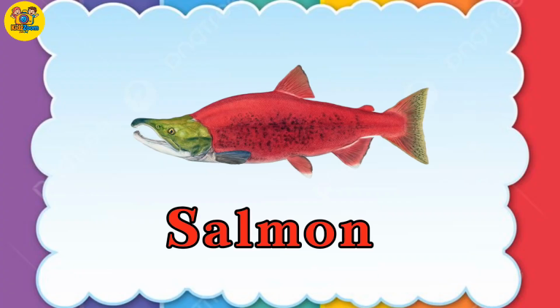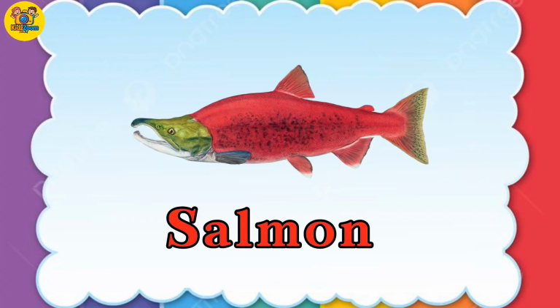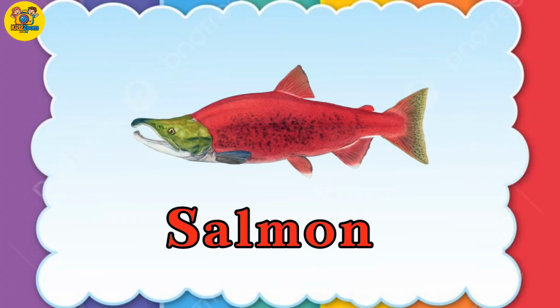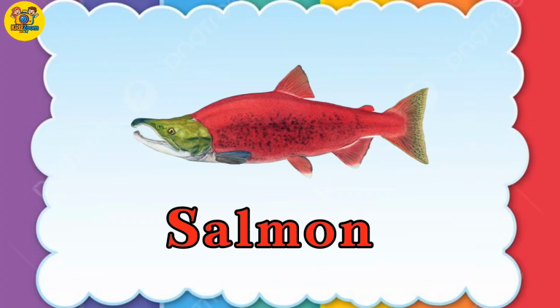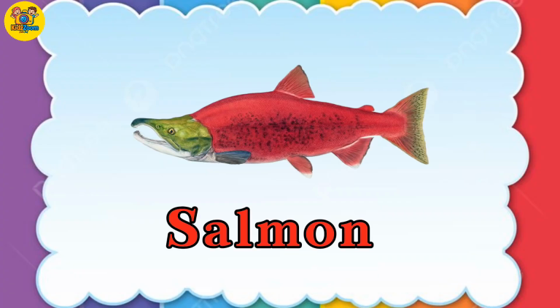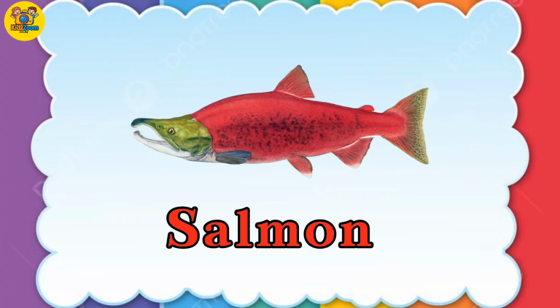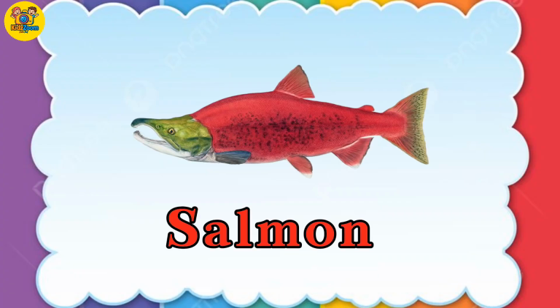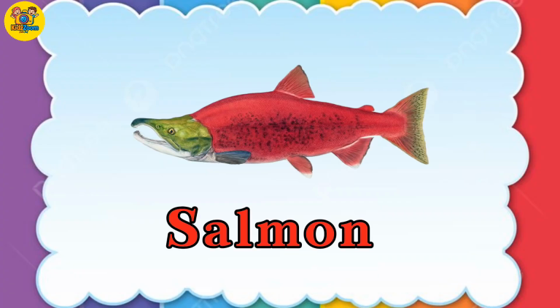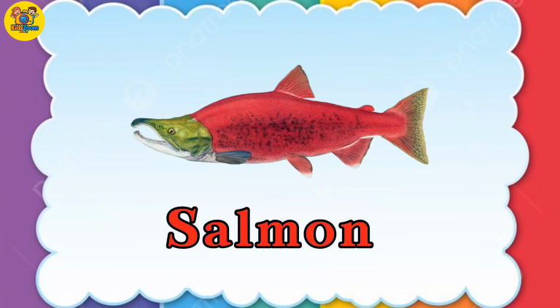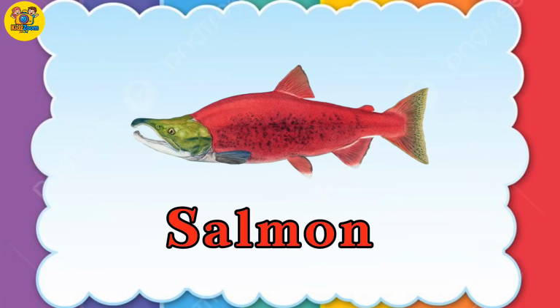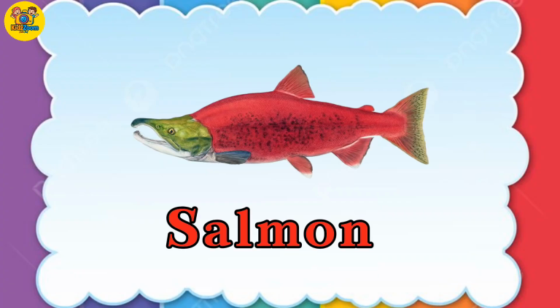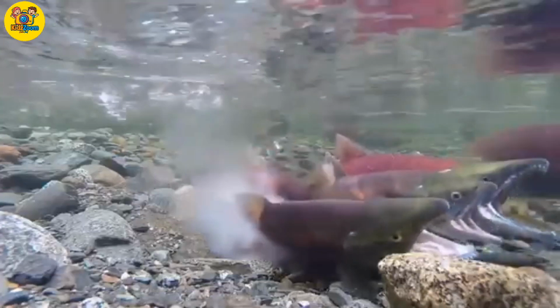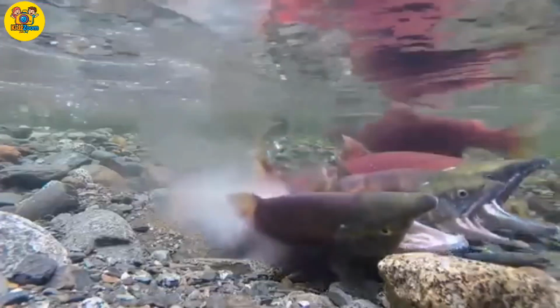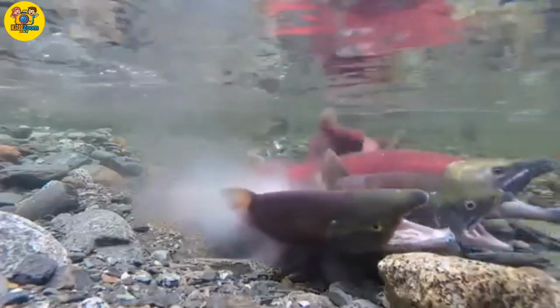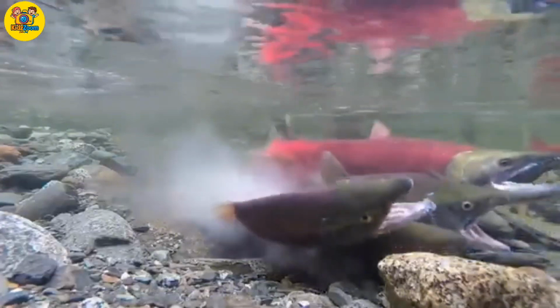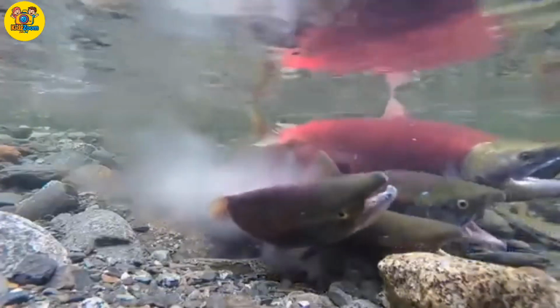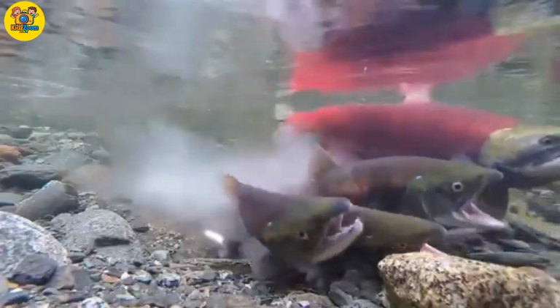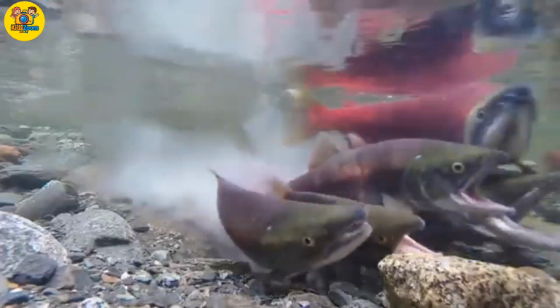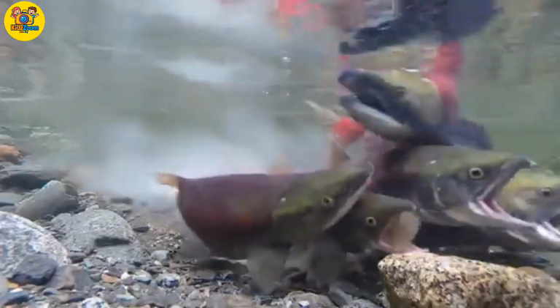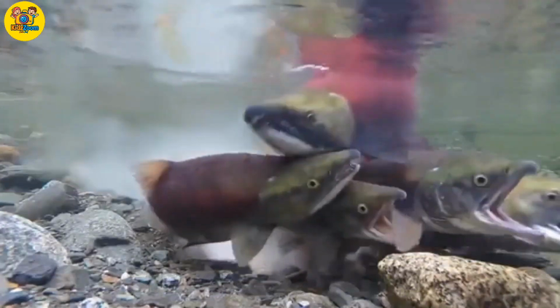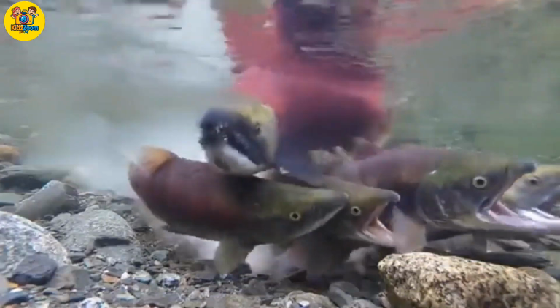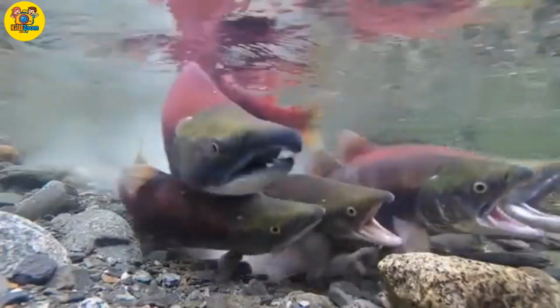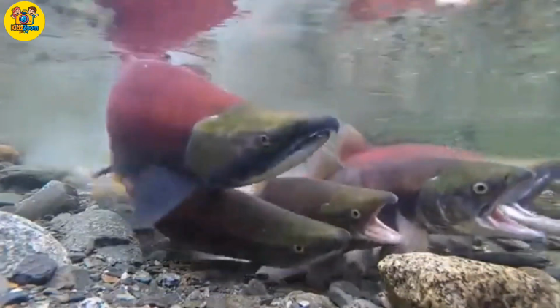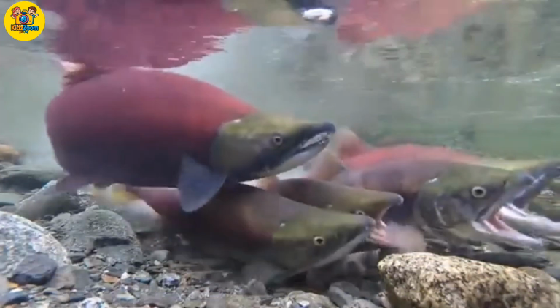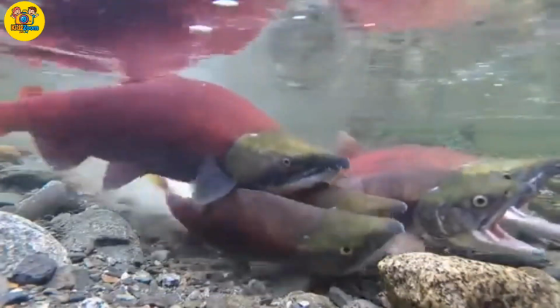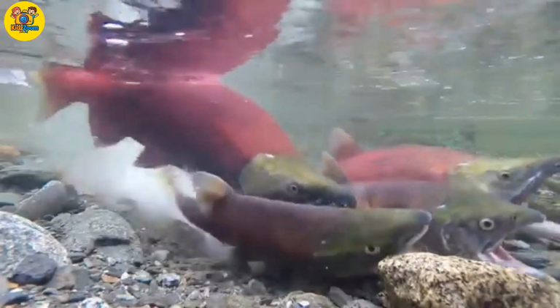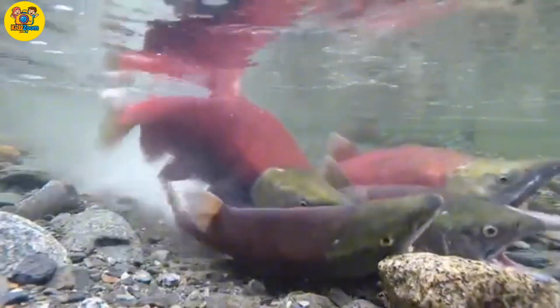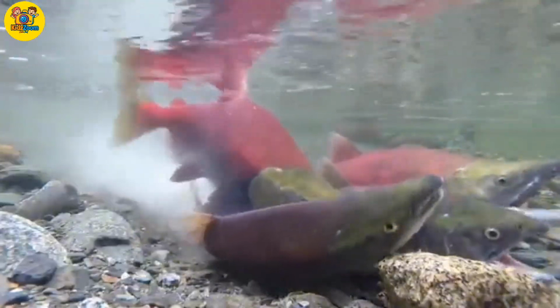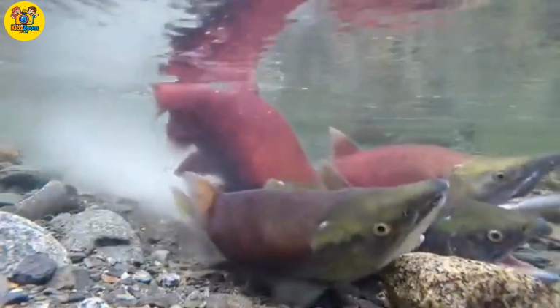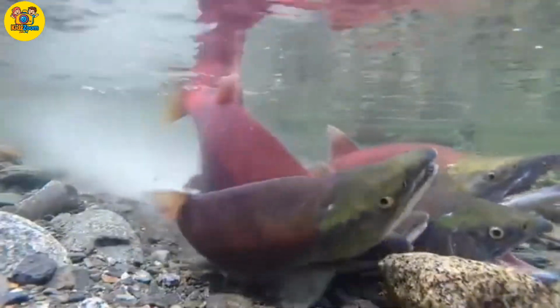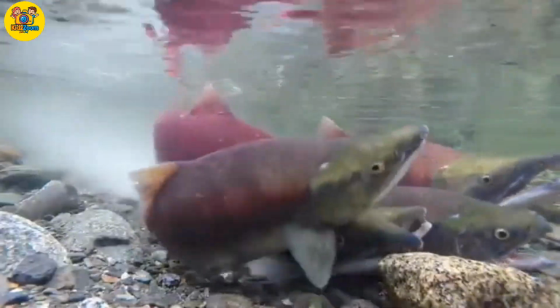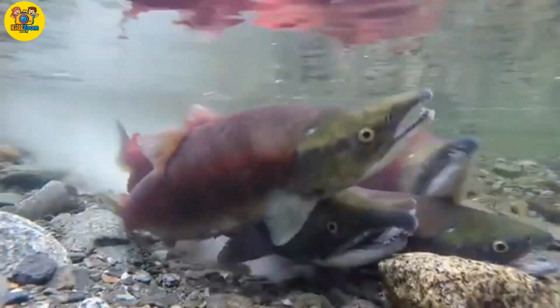Salmon. Salmon are strong fish that swim upstream to lay eggs.